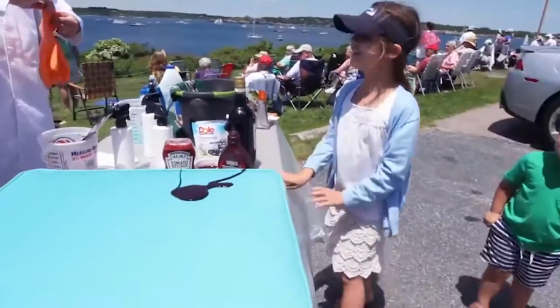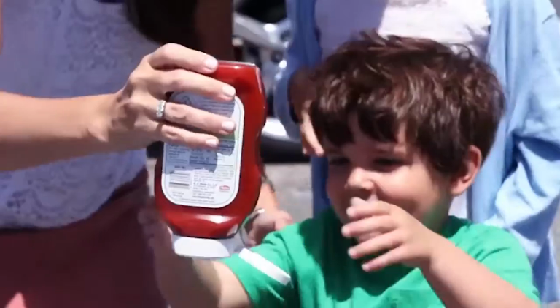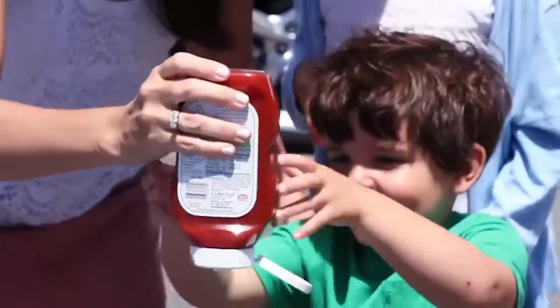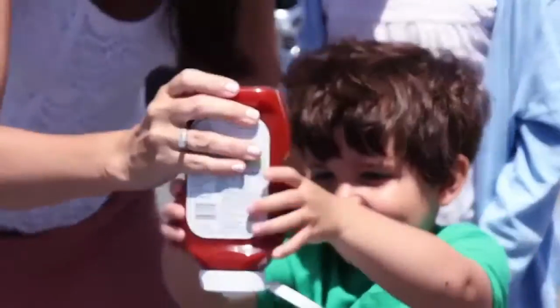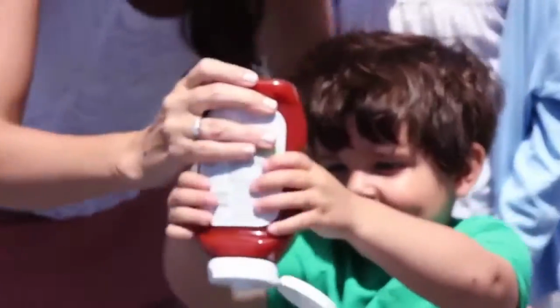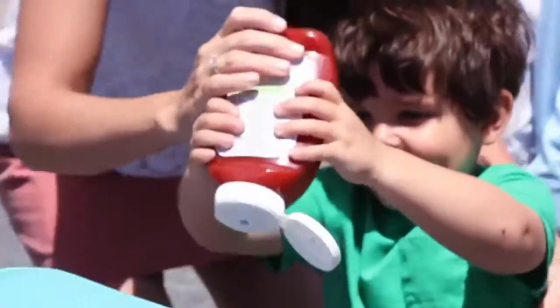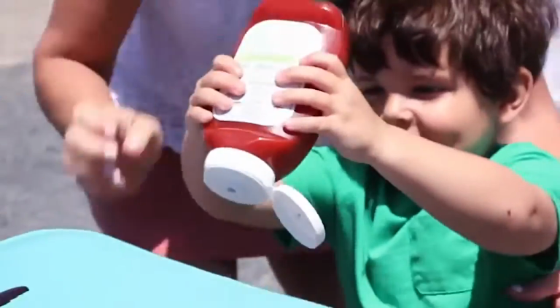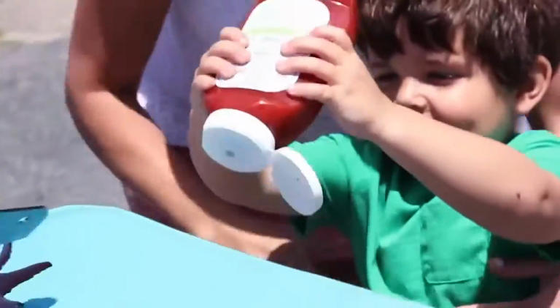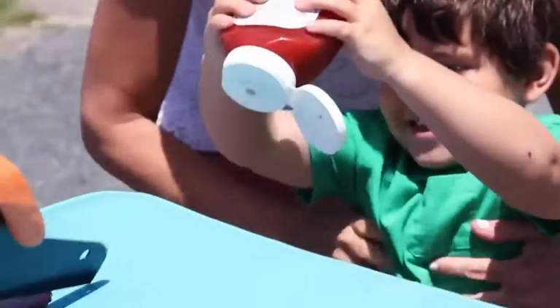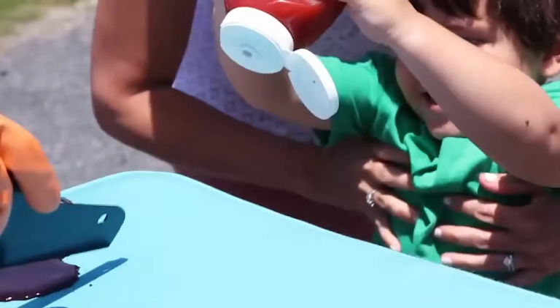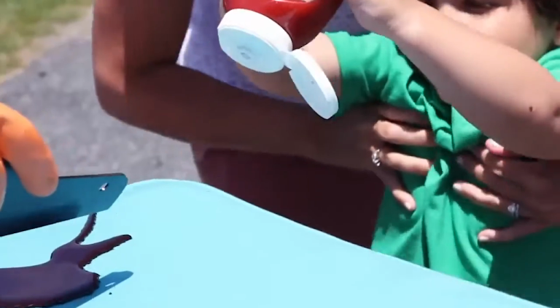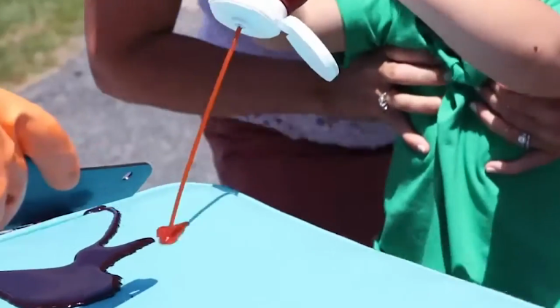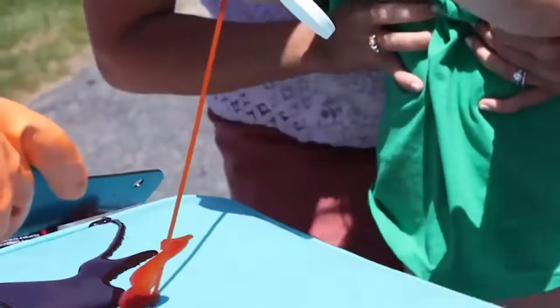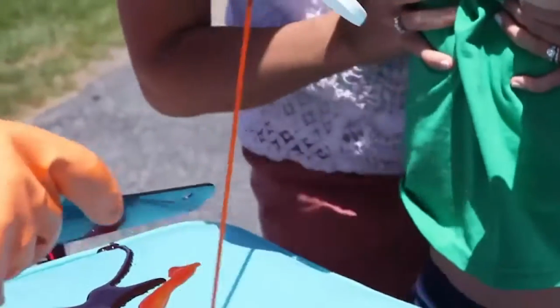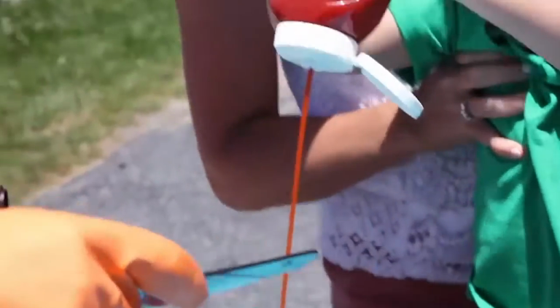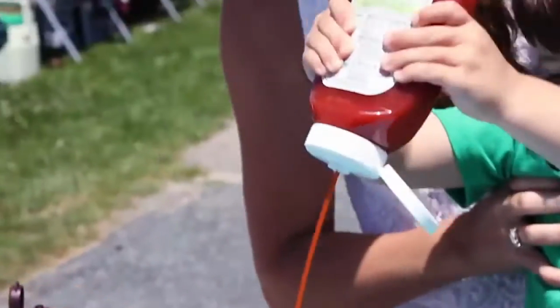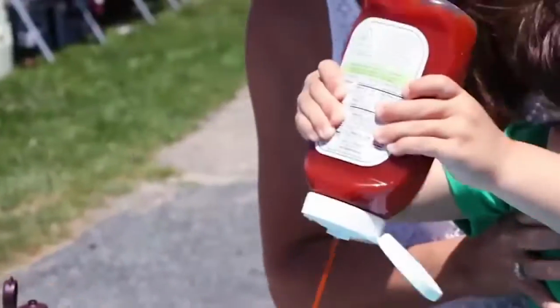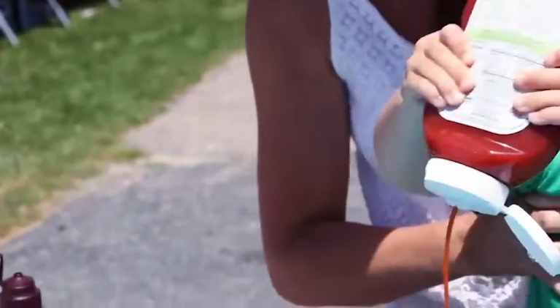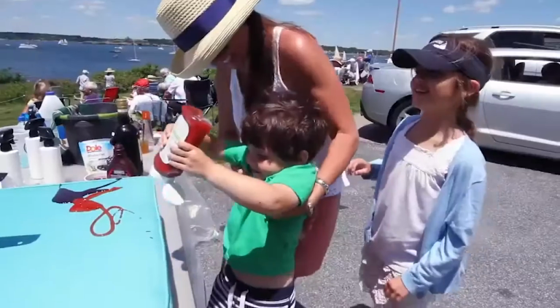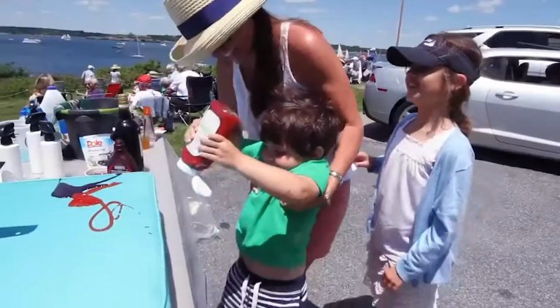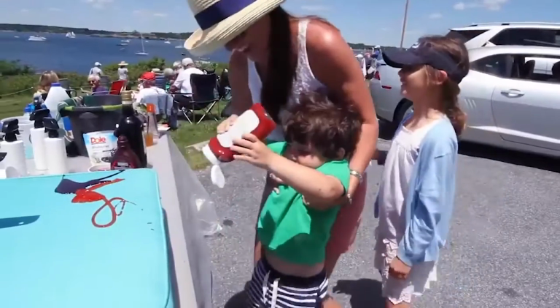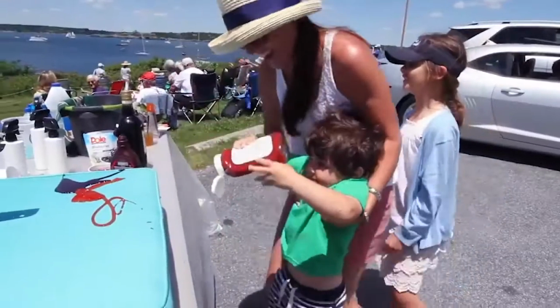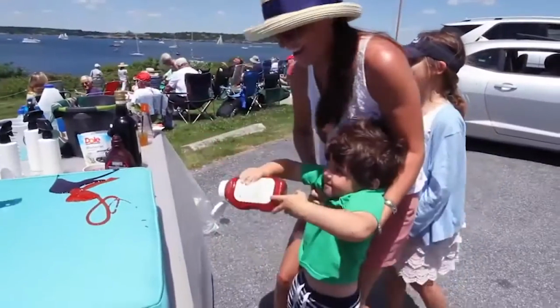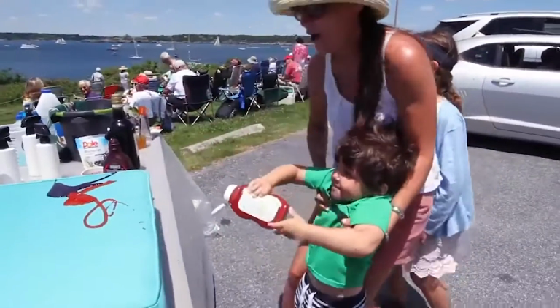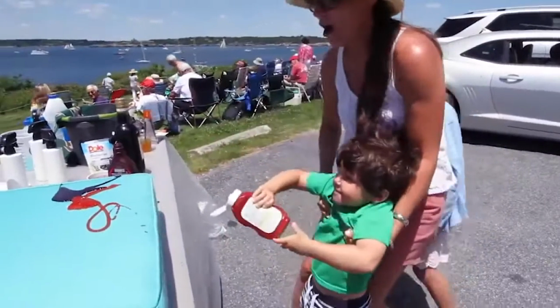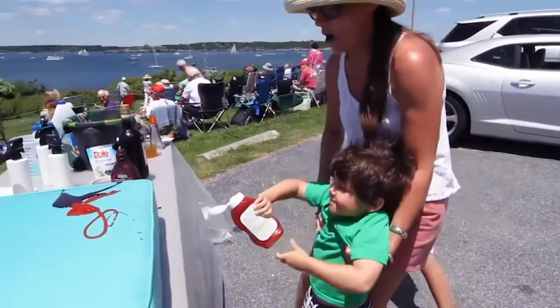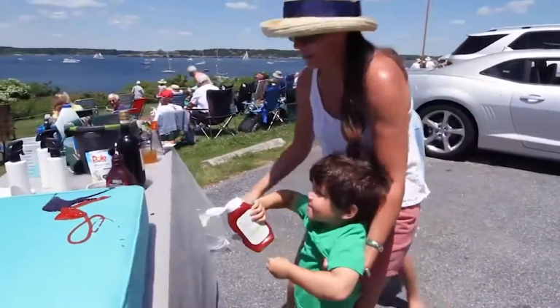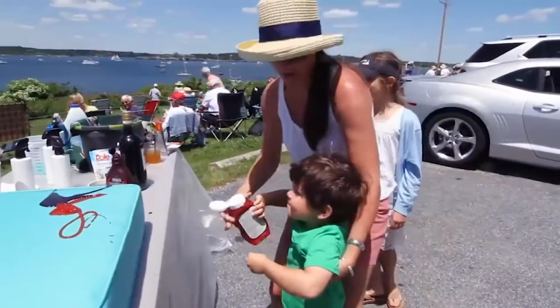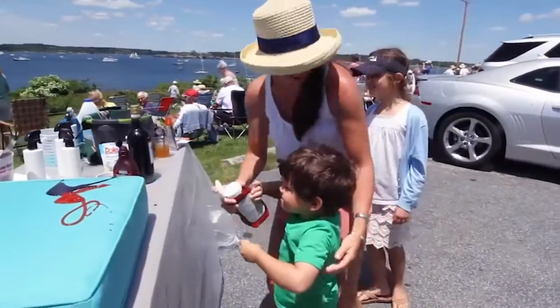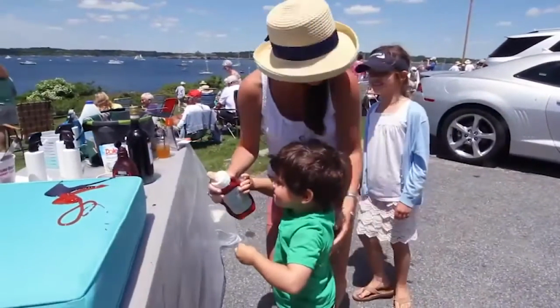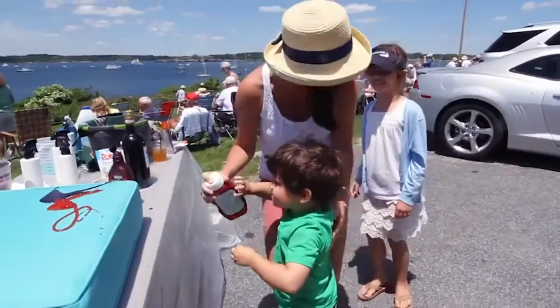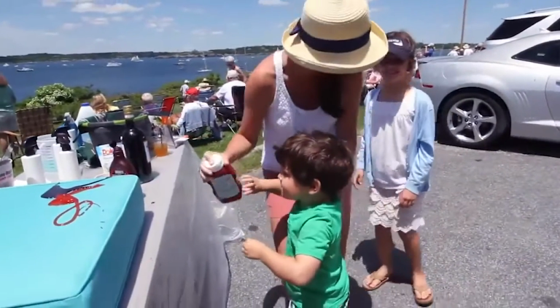Just squeeze it all over the cushion. Ready? Go! Okay, we better run.